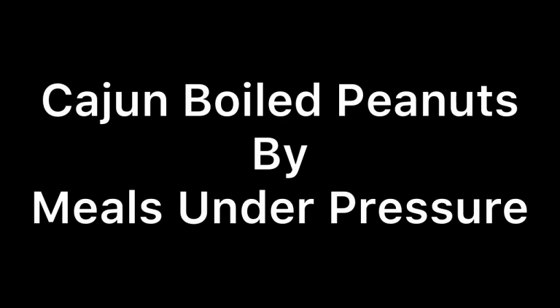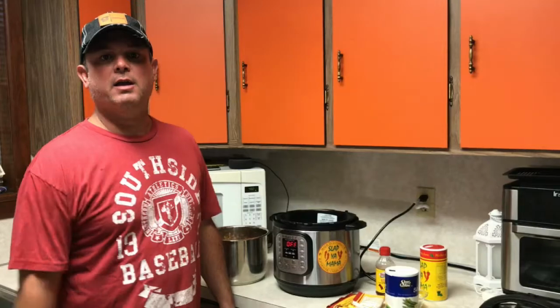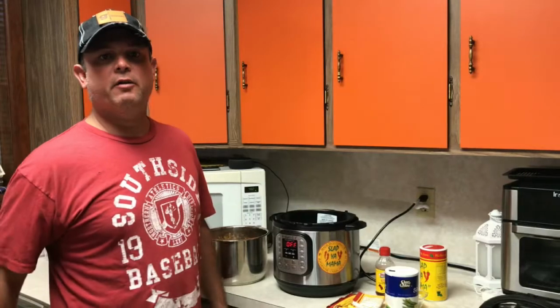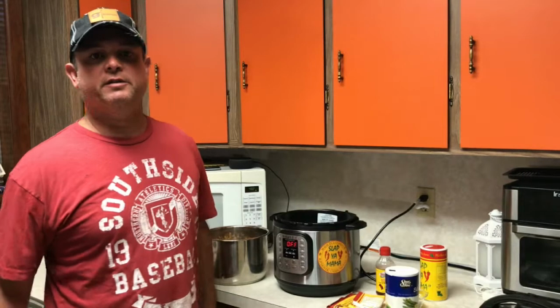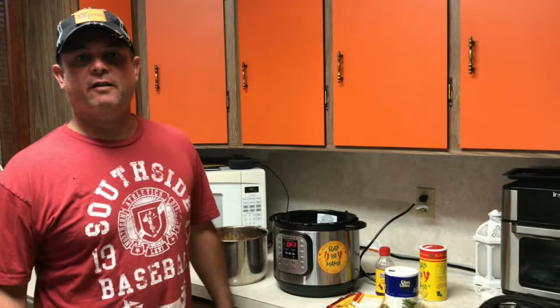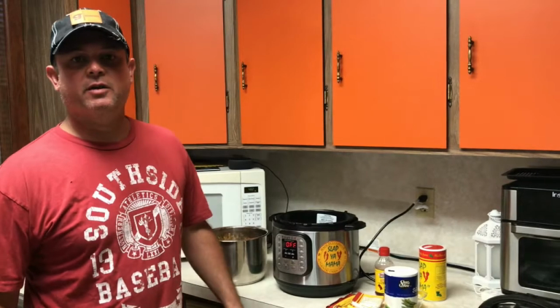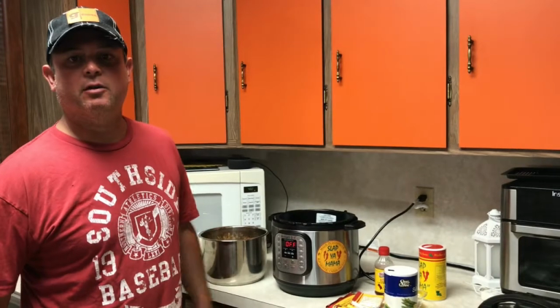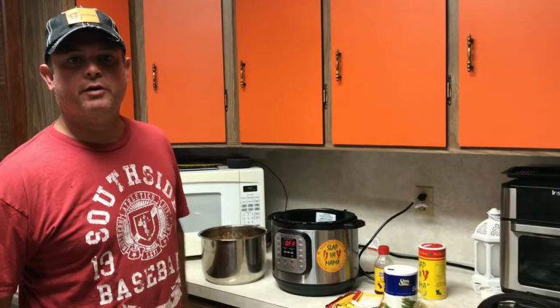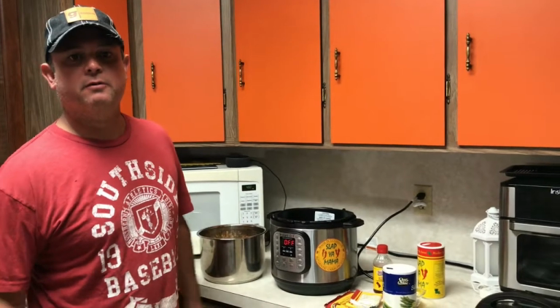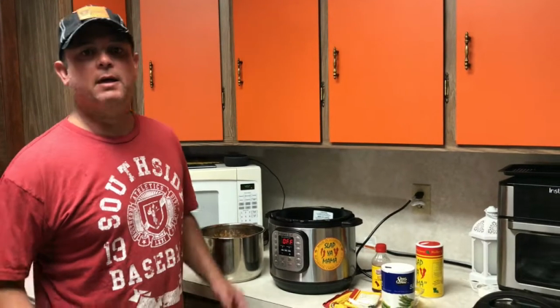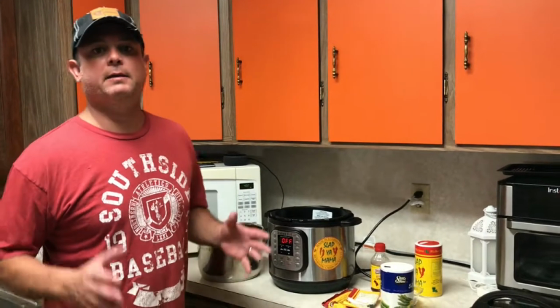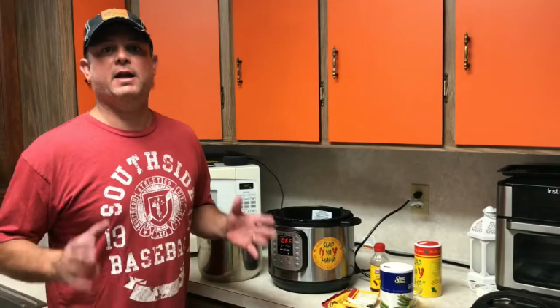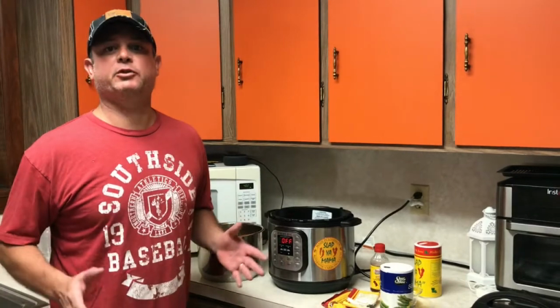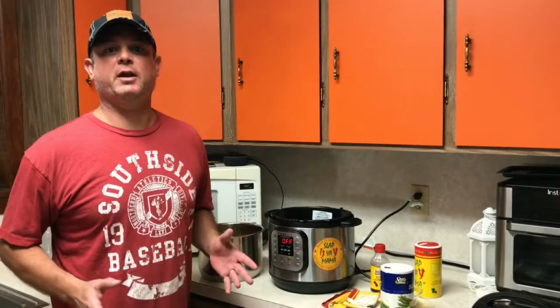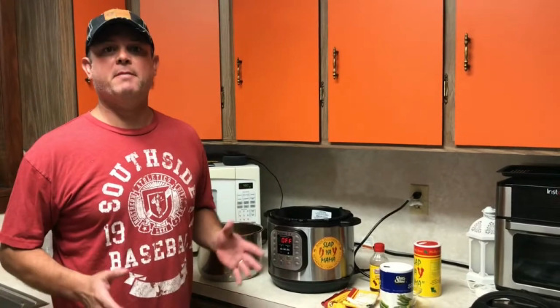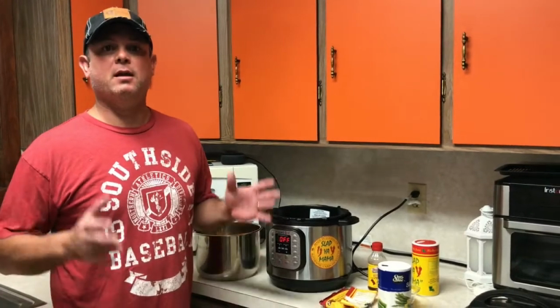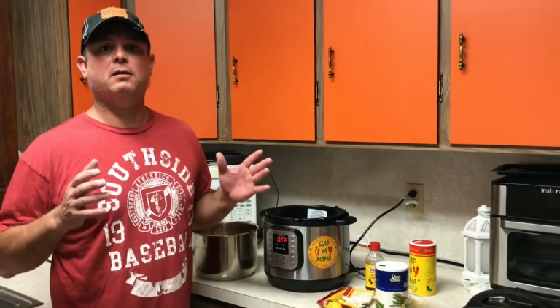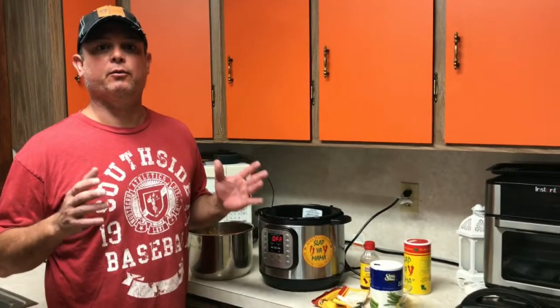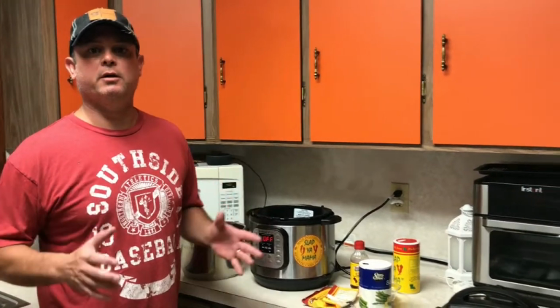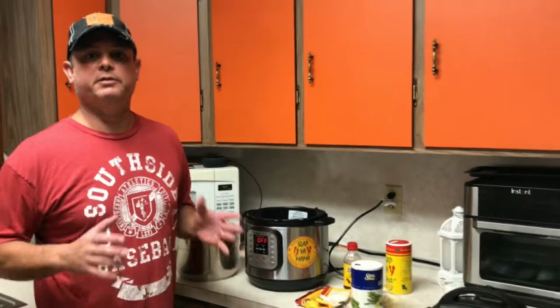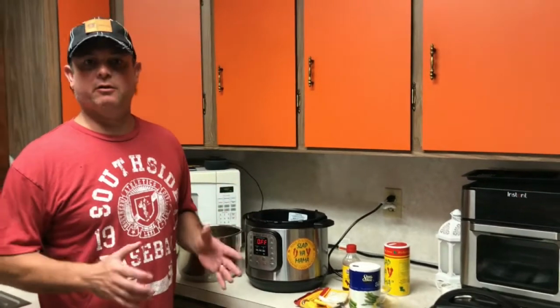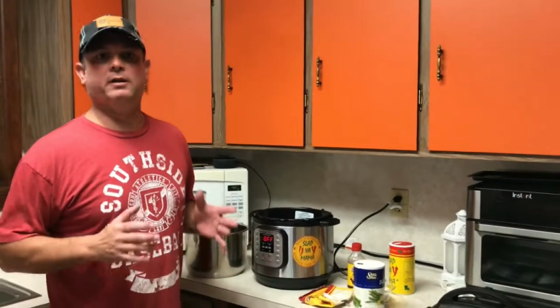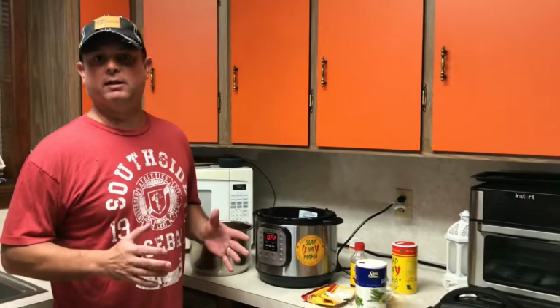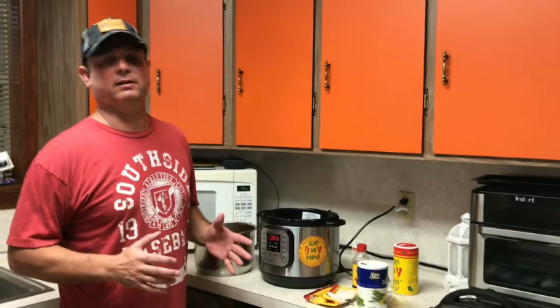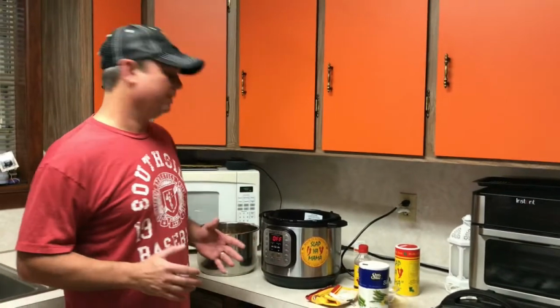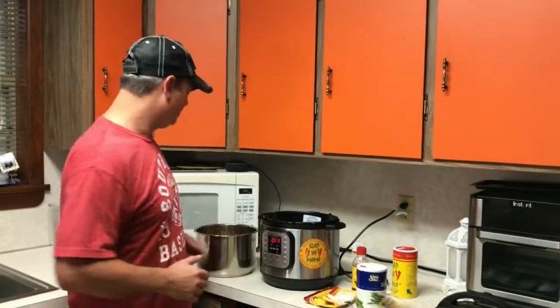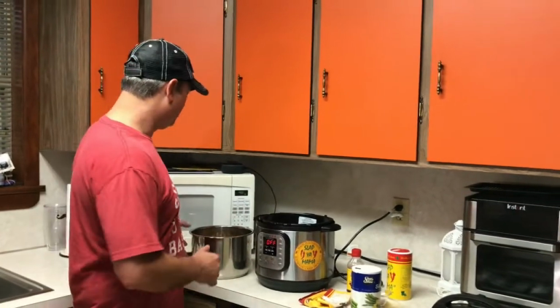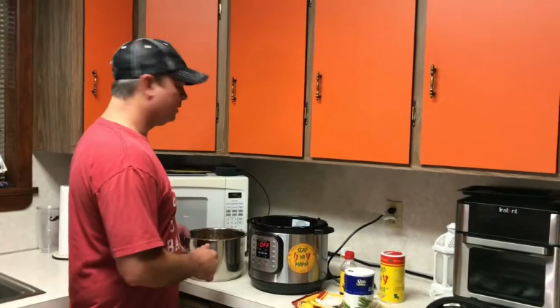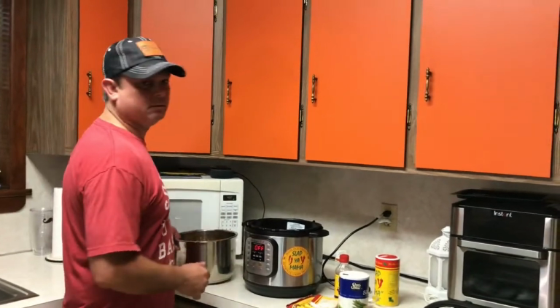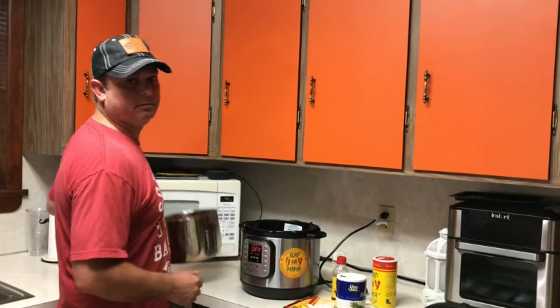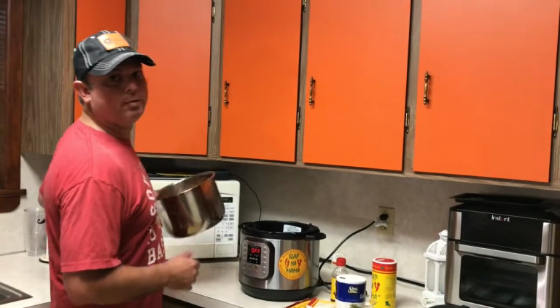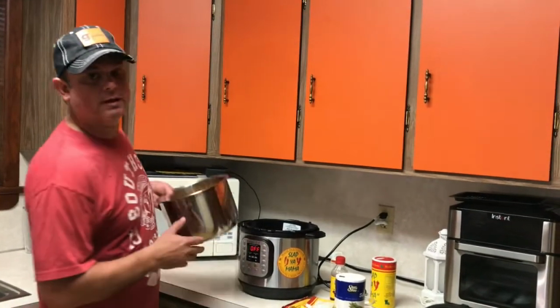Hey y'all, this is Zach from Meals Under Pressure. Today I'm going to show you how to make a real southern delicacy: boiled peanuts.